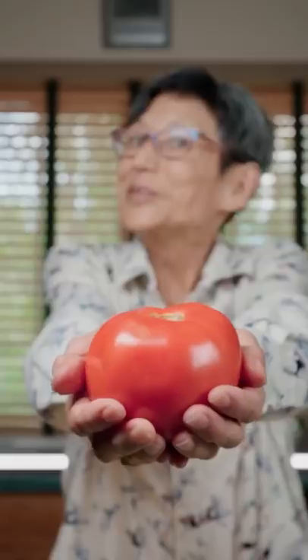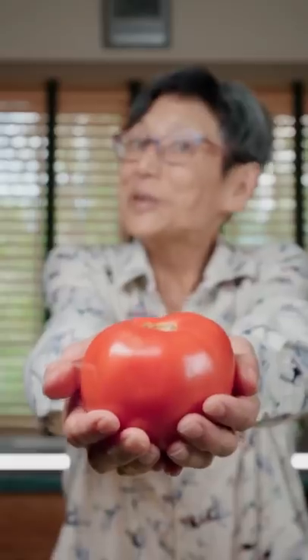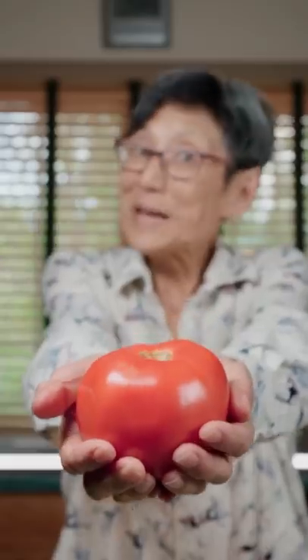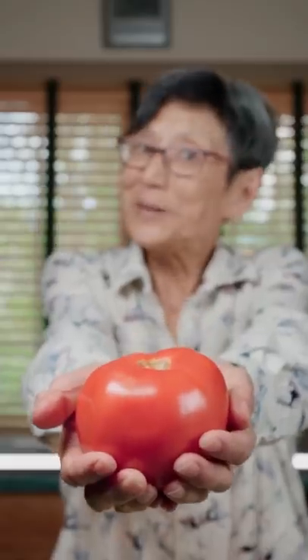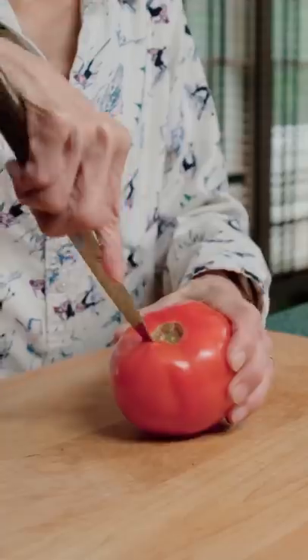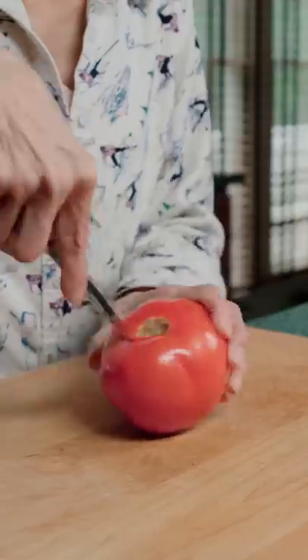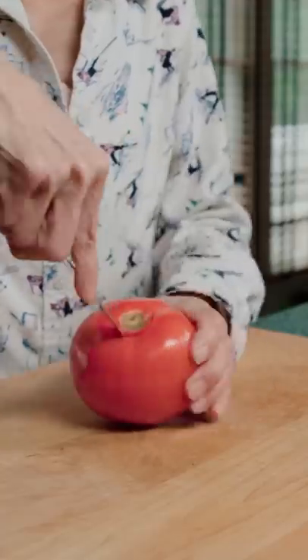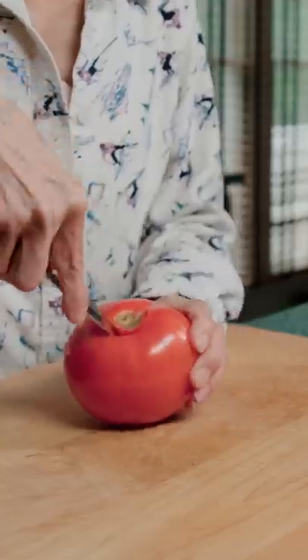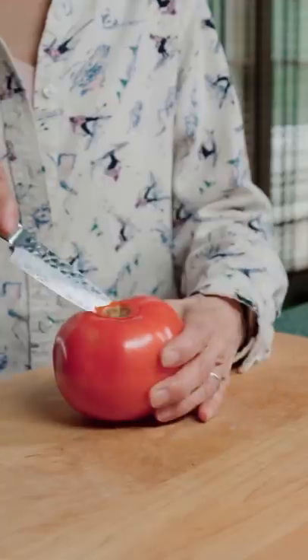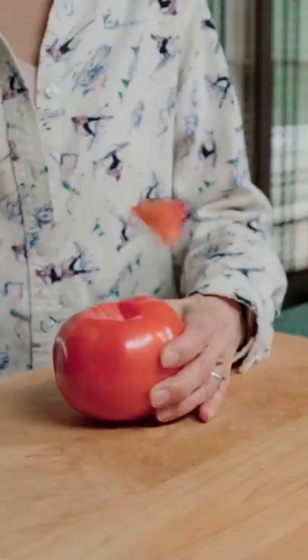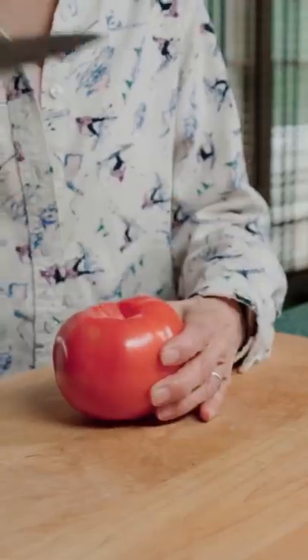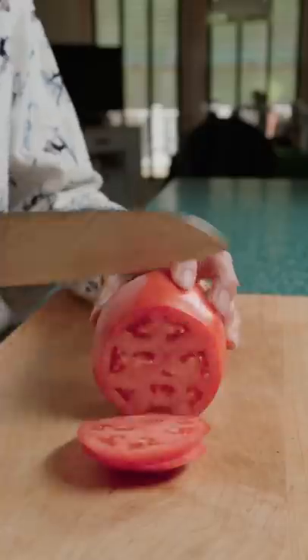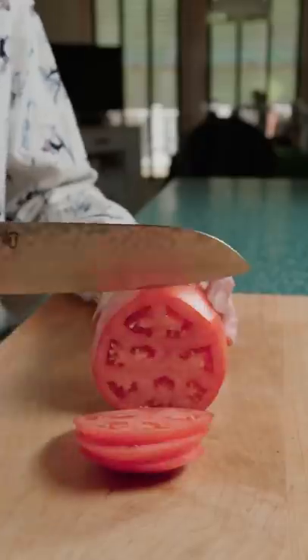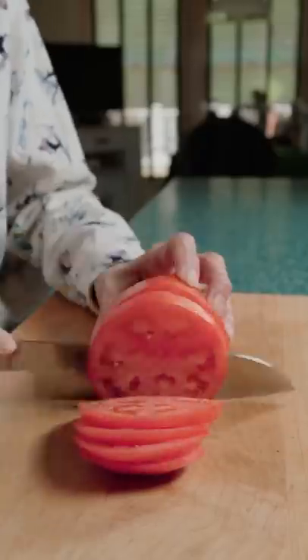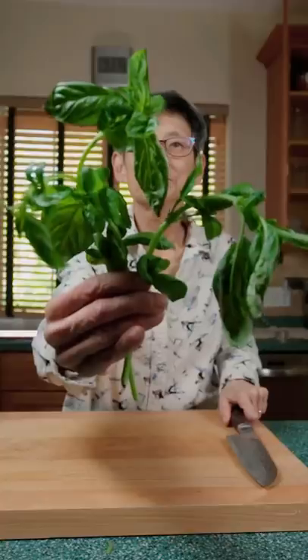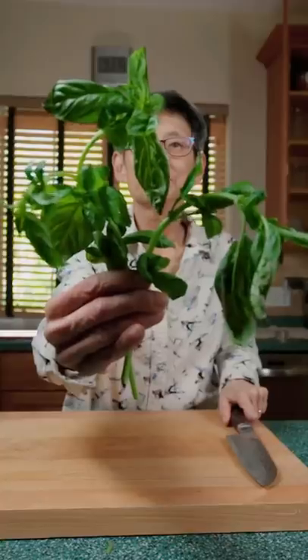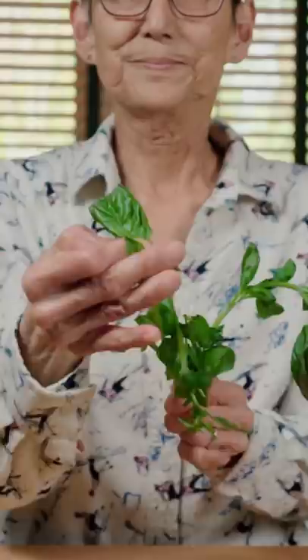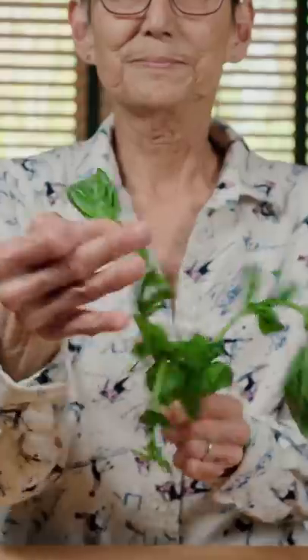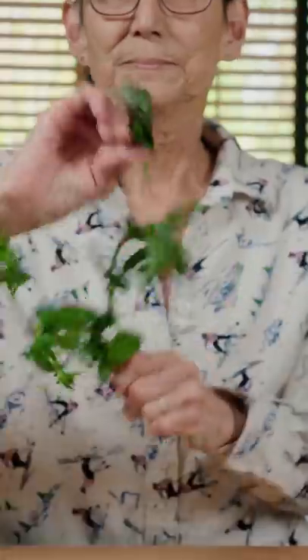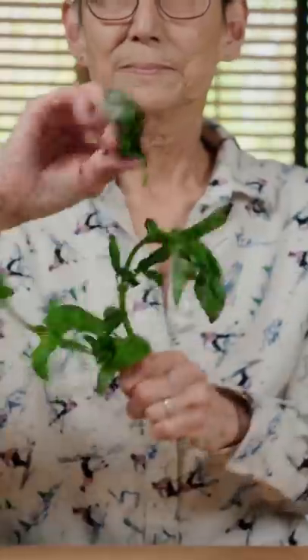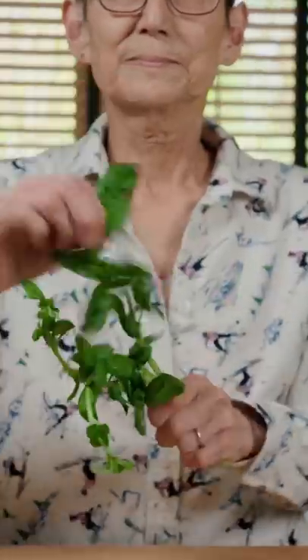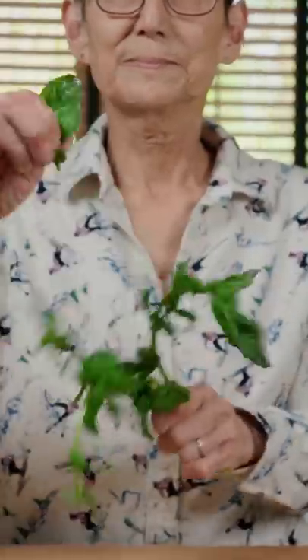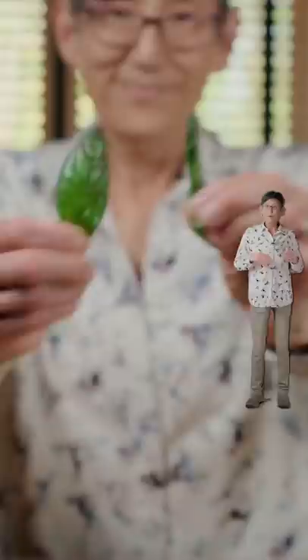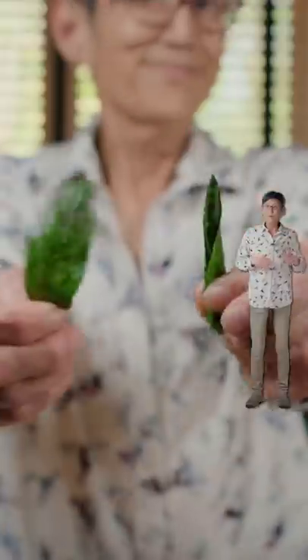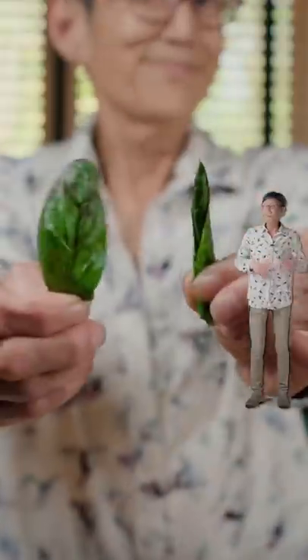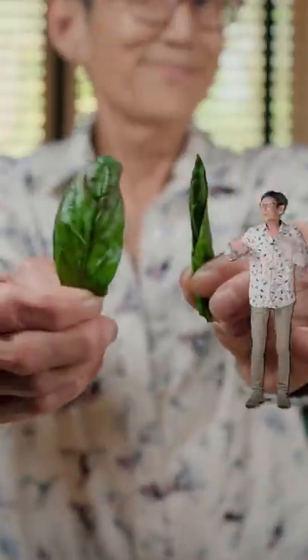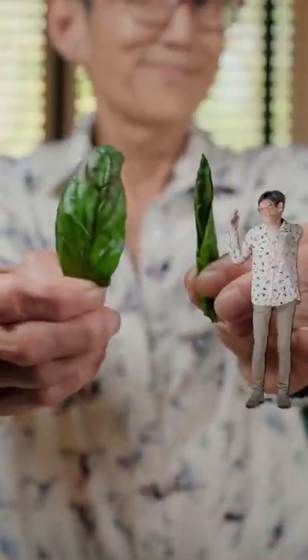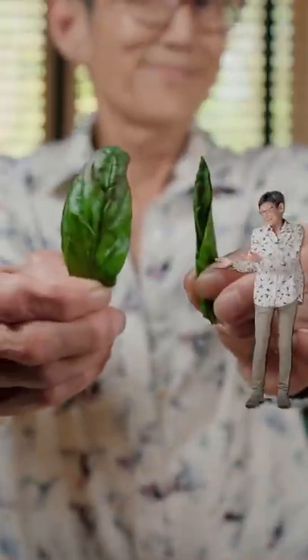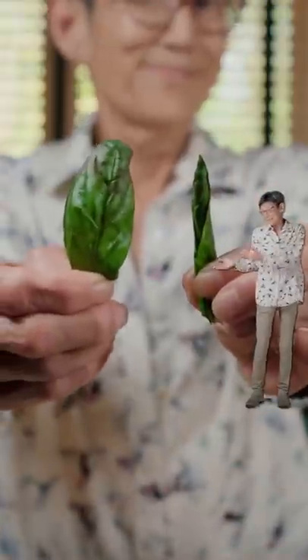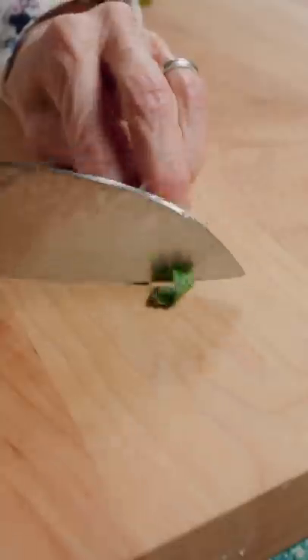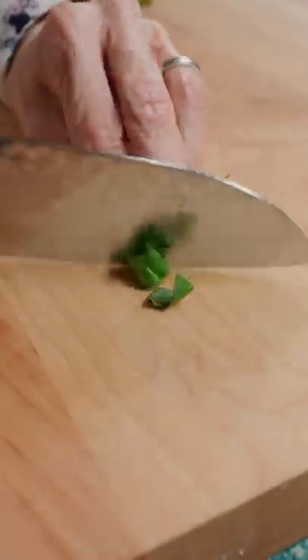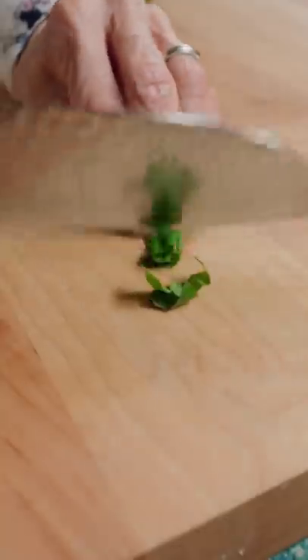Tomato: cut out the top, flick it out and slice. Basil: pluck out the leaves, roll it up like this and slice.